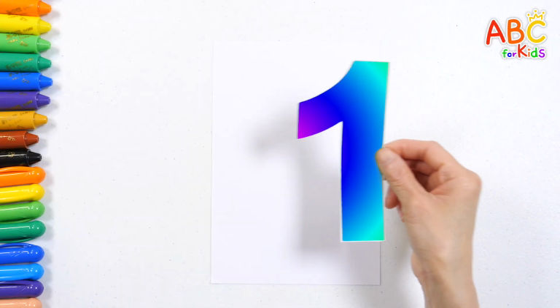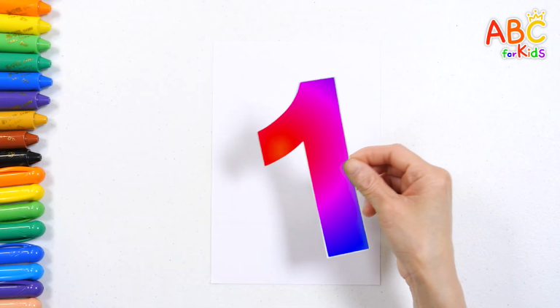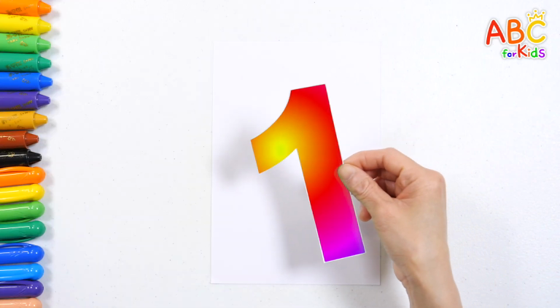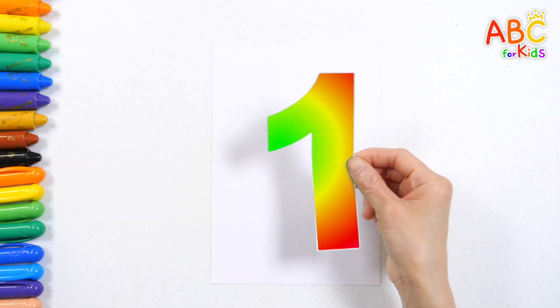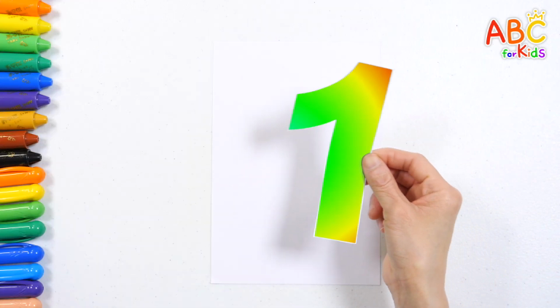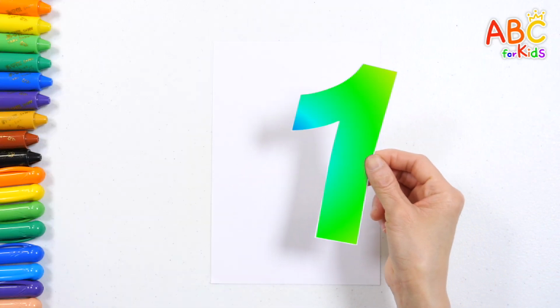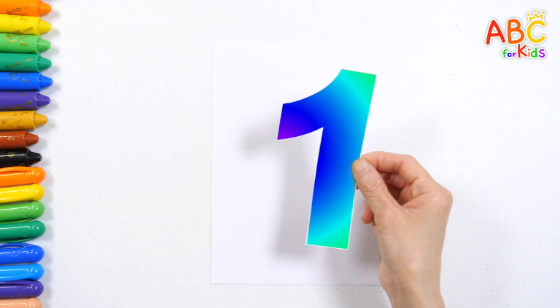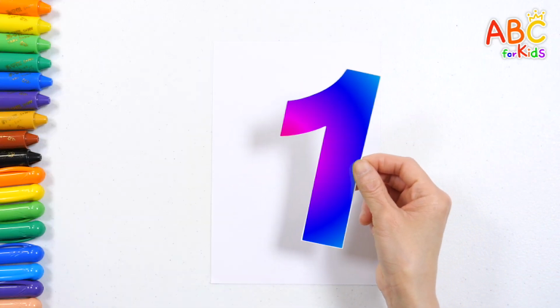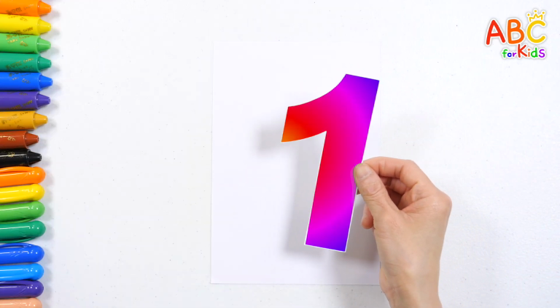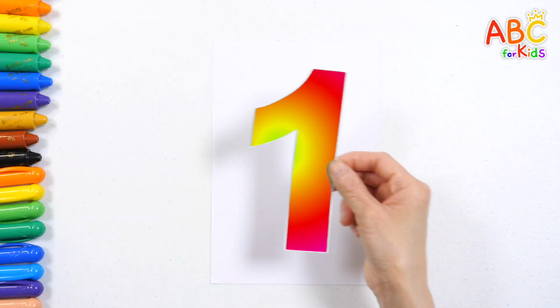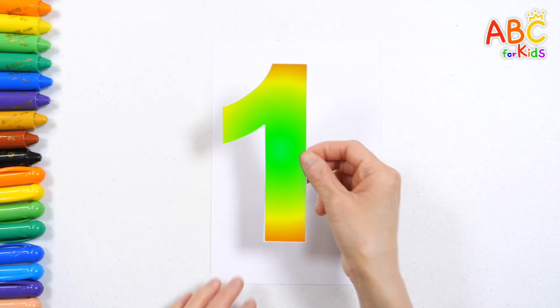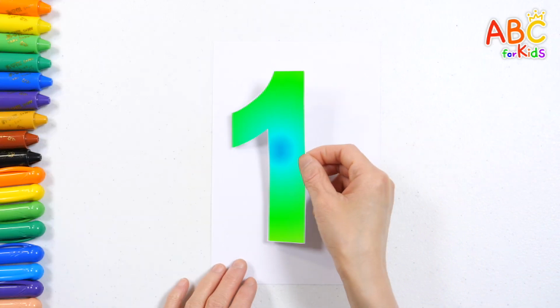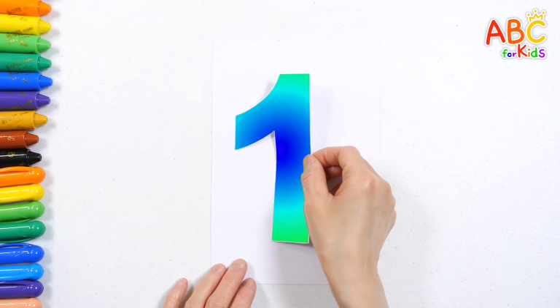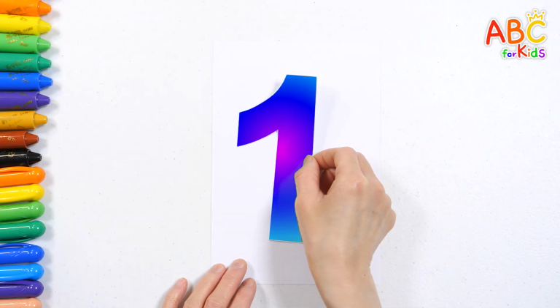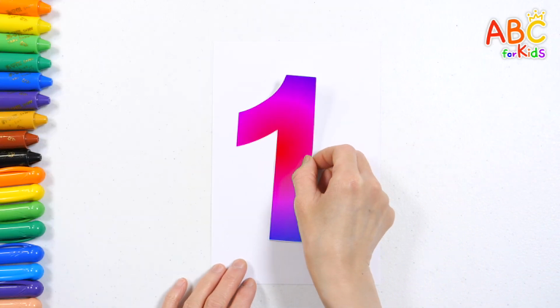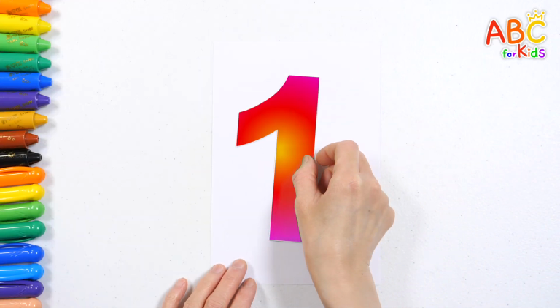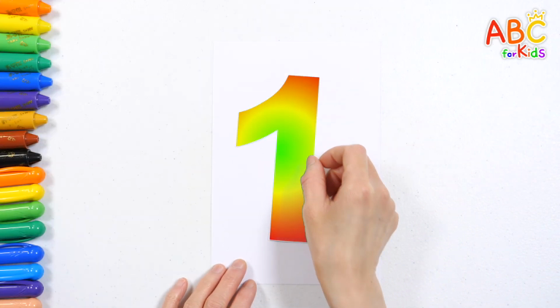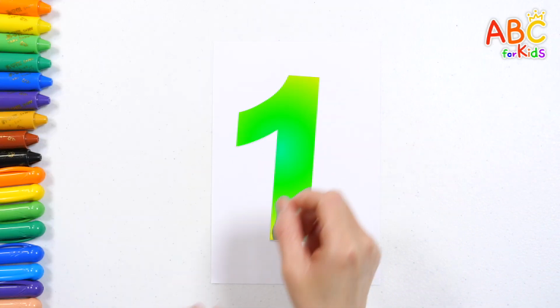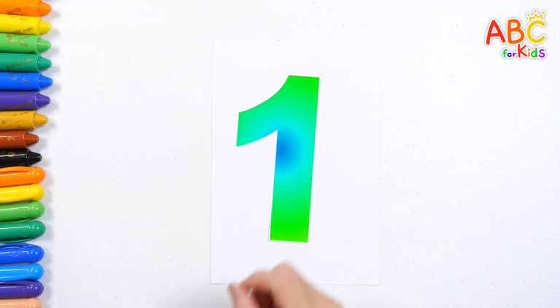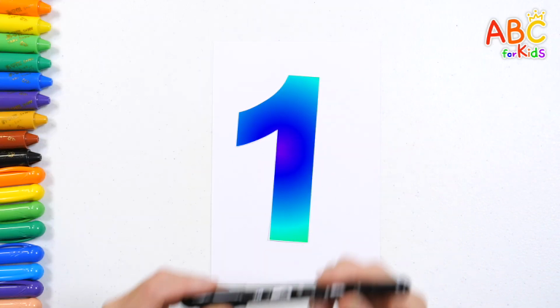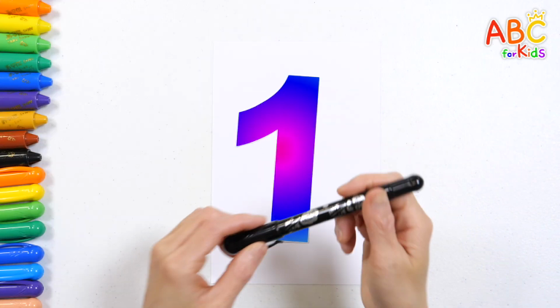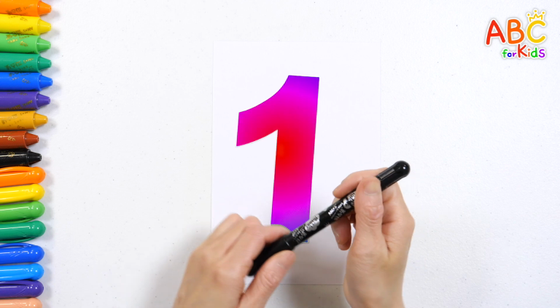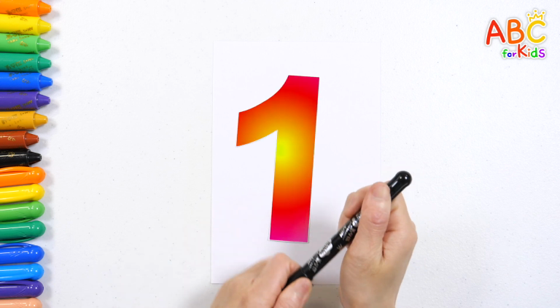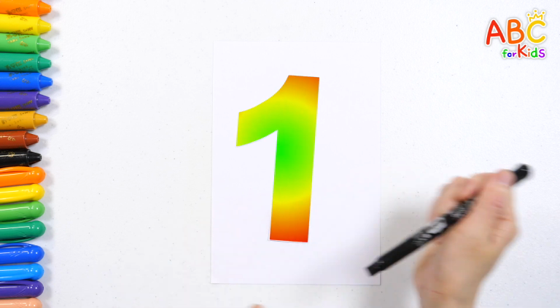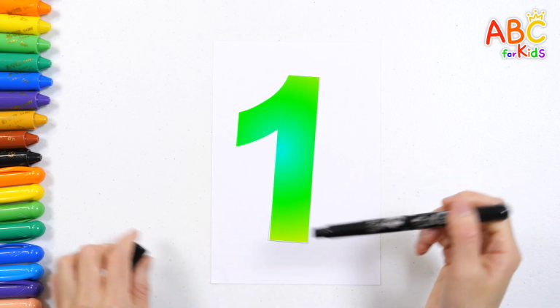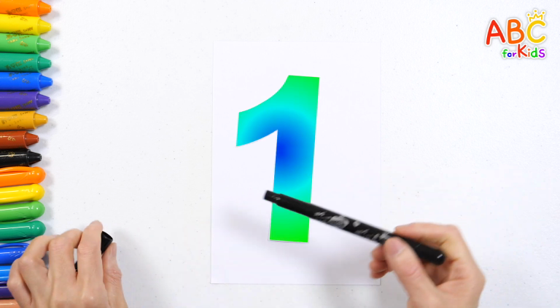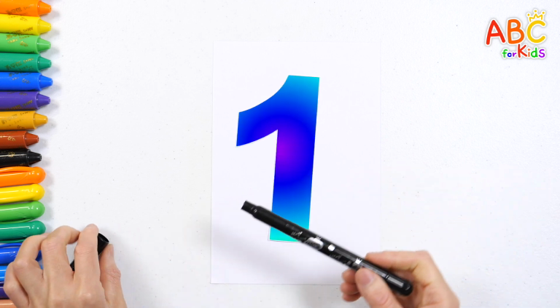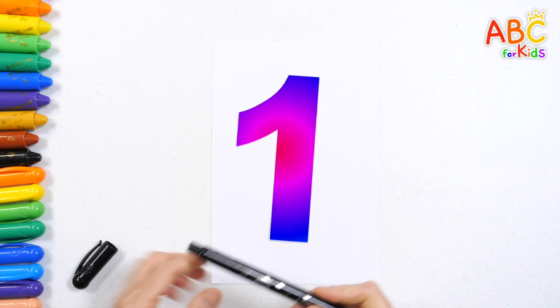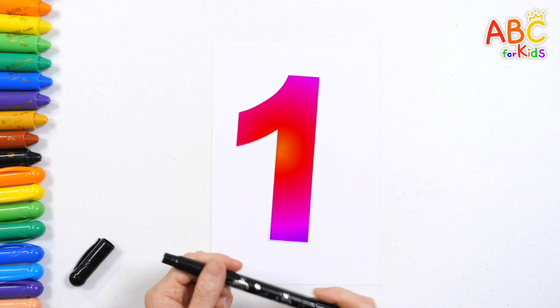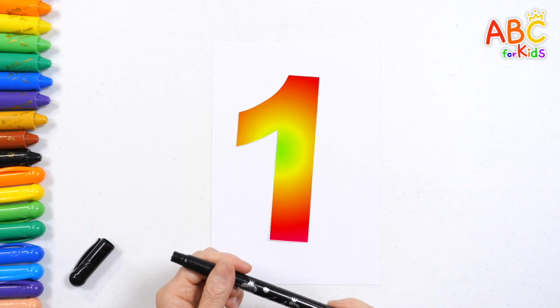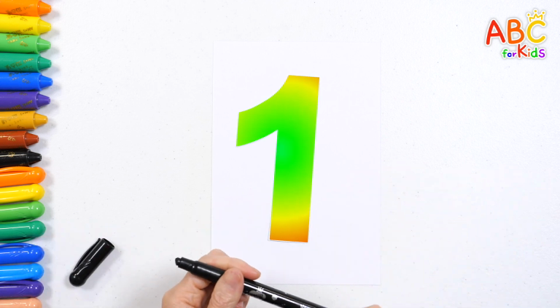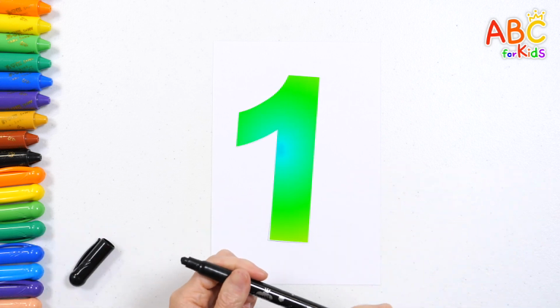This is the number one. Can we trace the shape of the number?